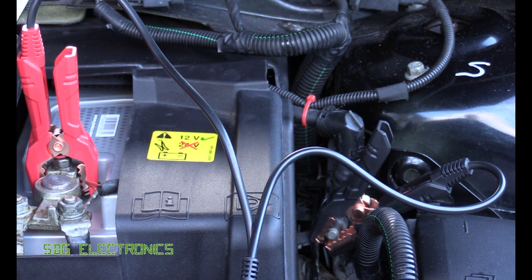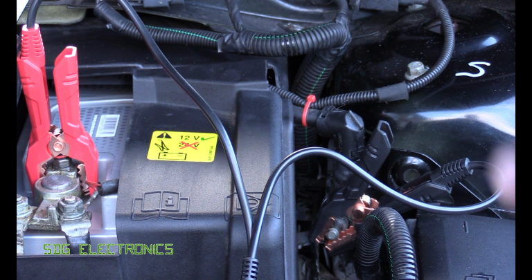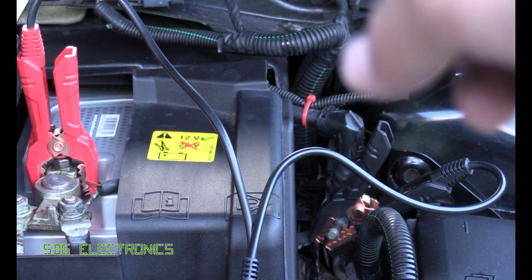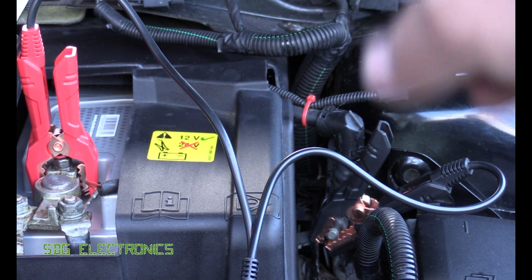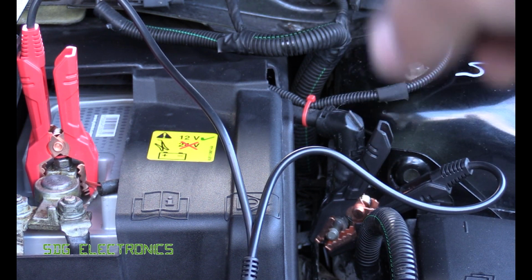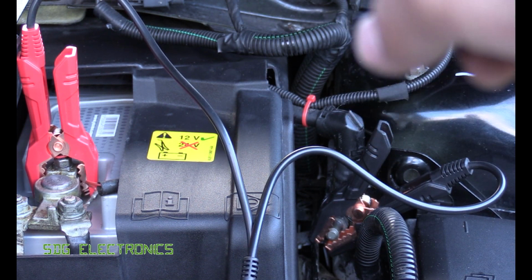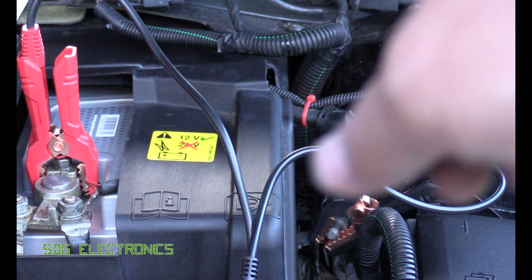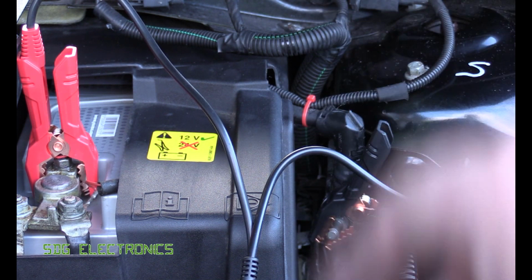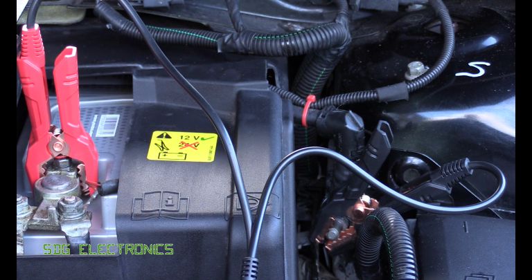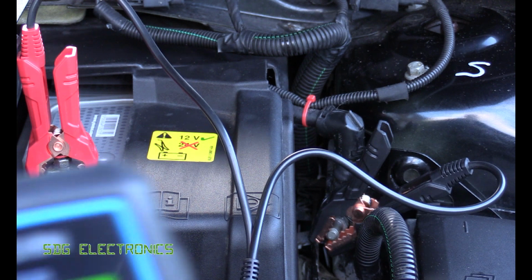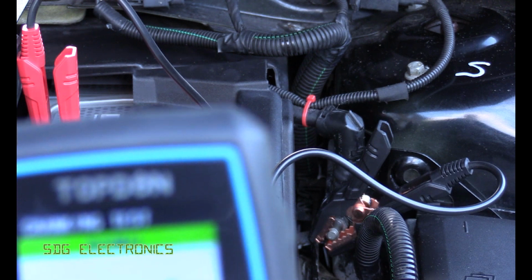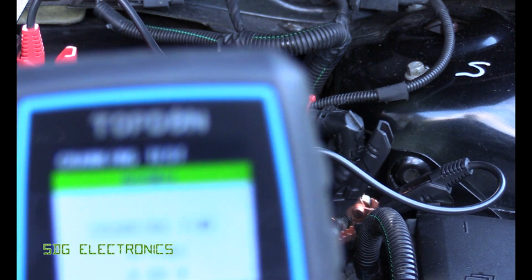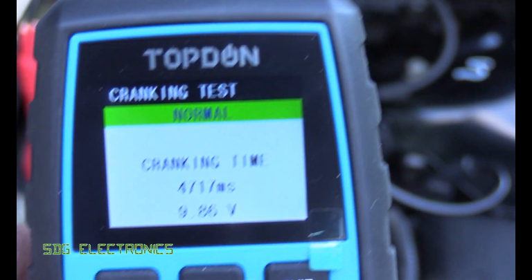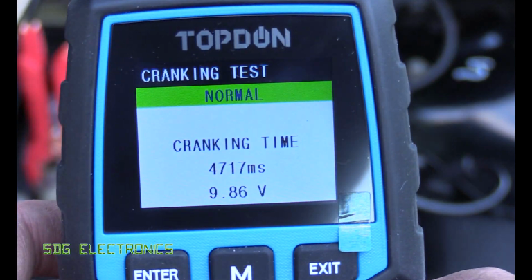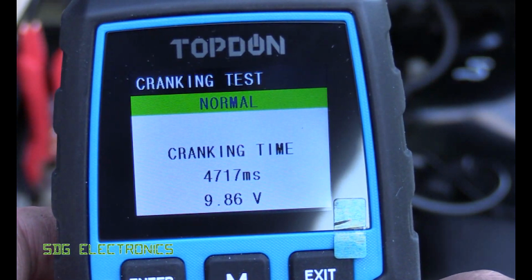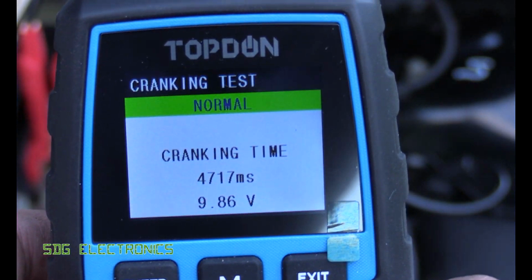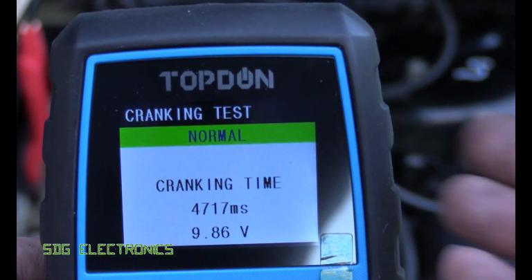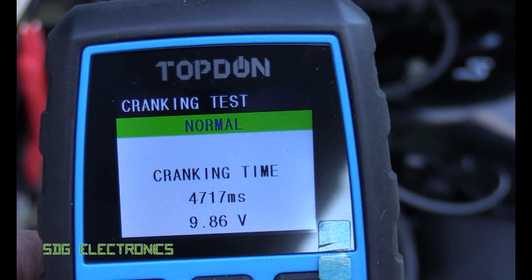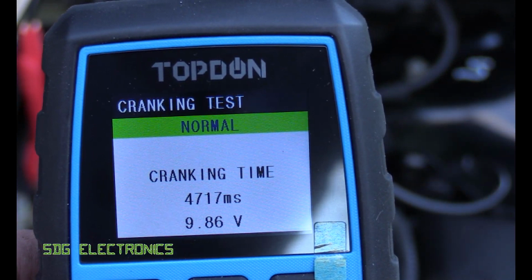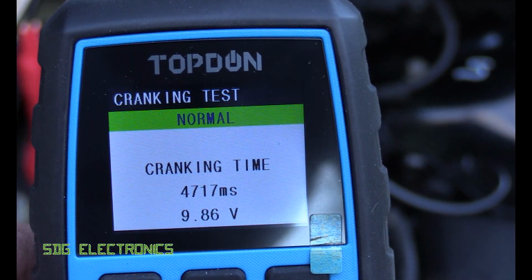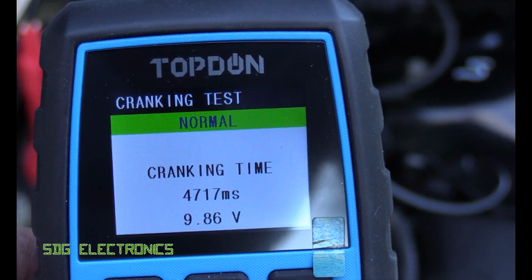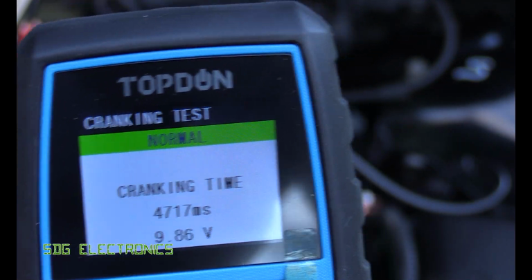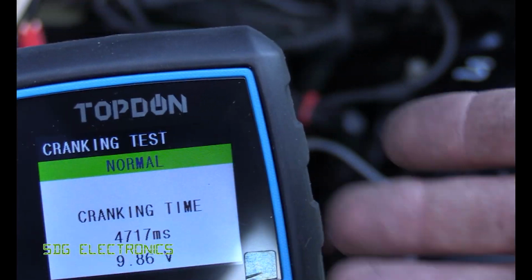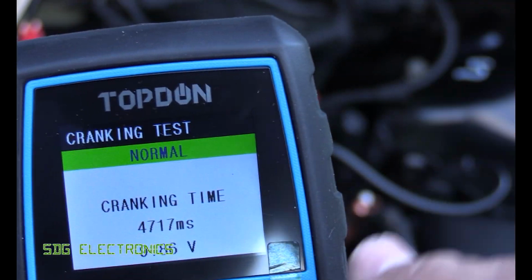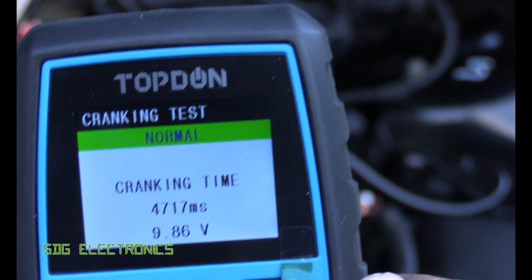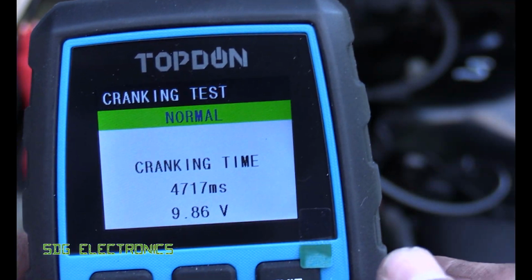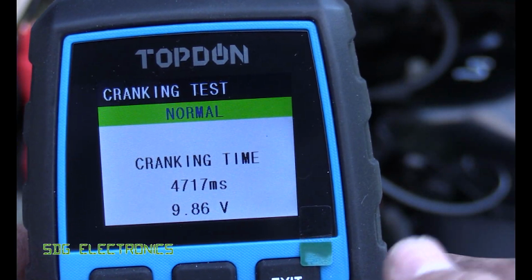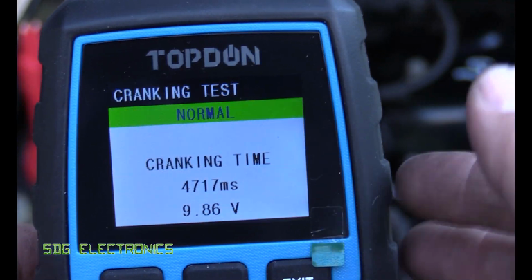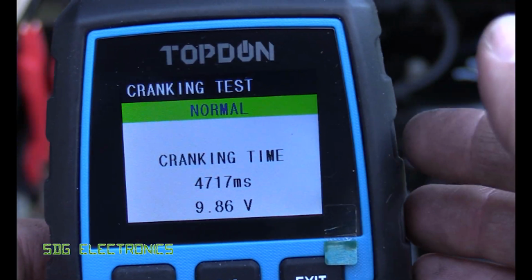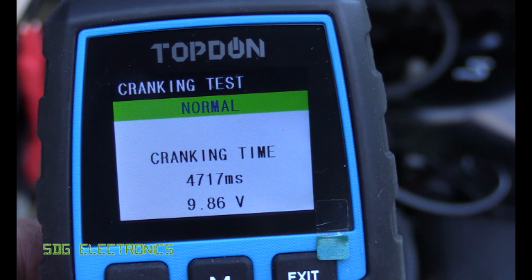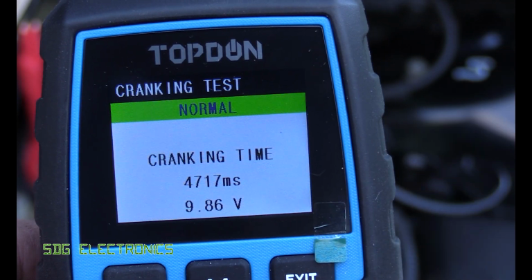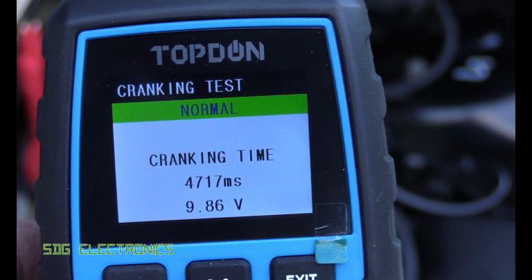Ideally we'd test this directly on the battery terminal, but anyway that seems to work quite nicely. Let's take a look inside this unit and see how it works.